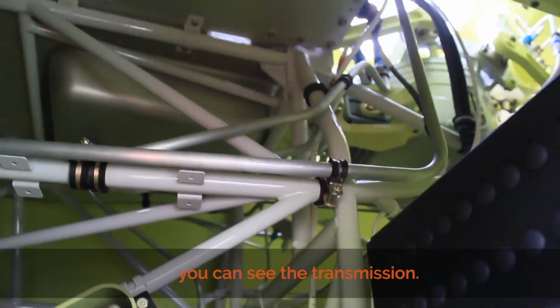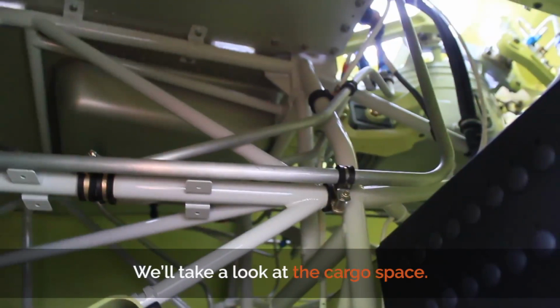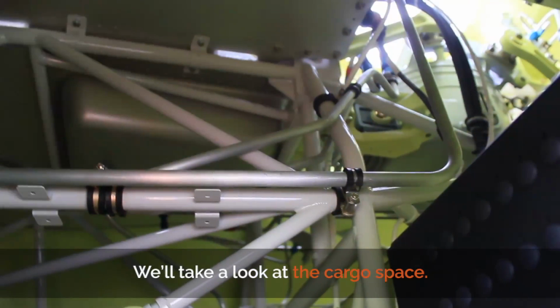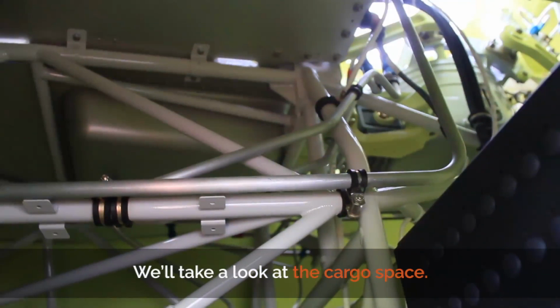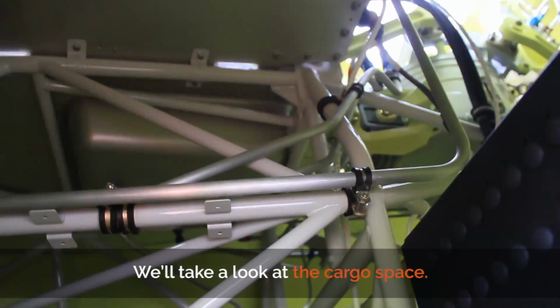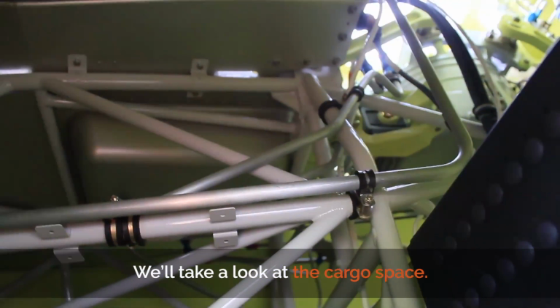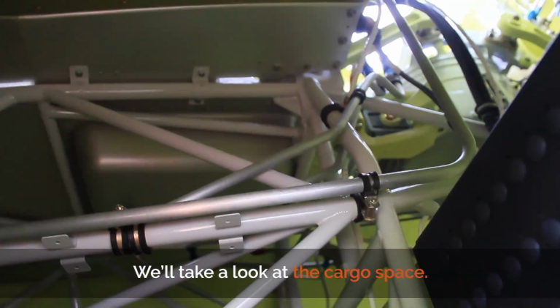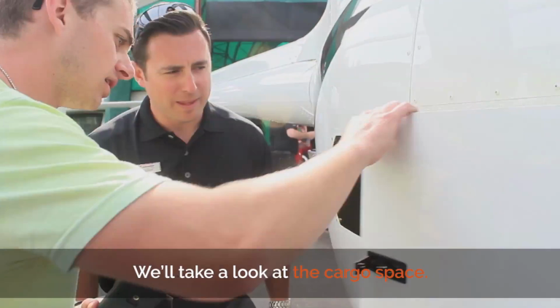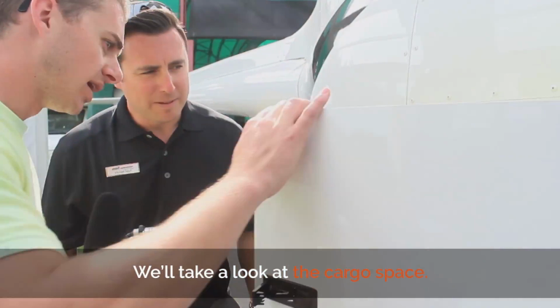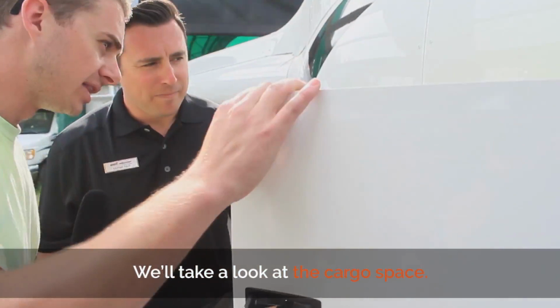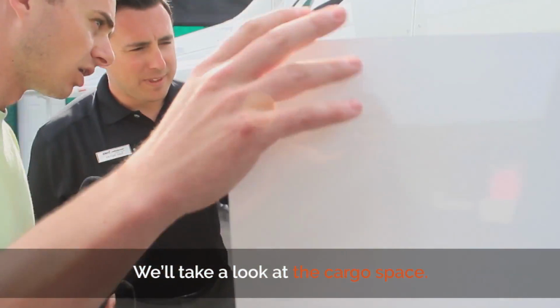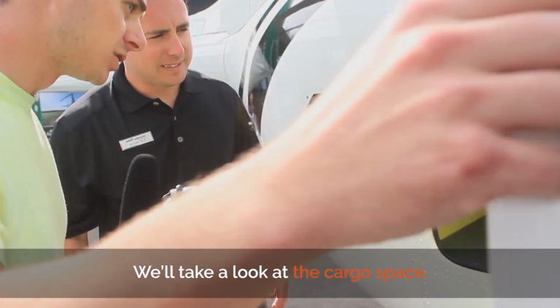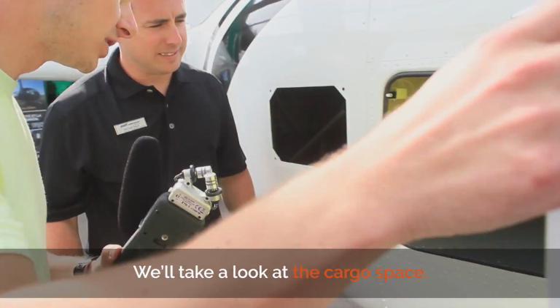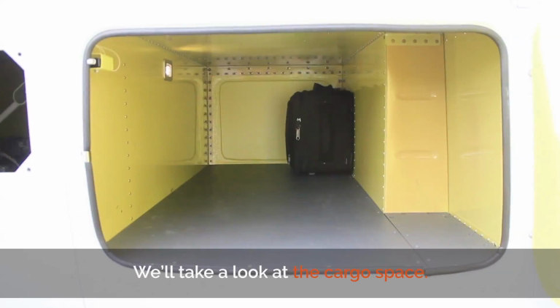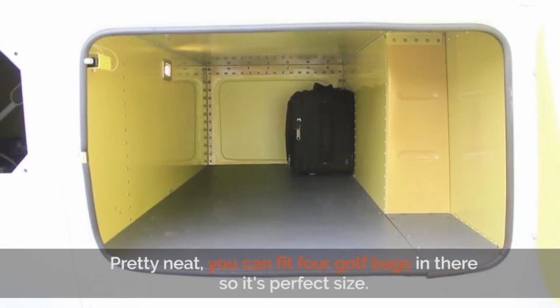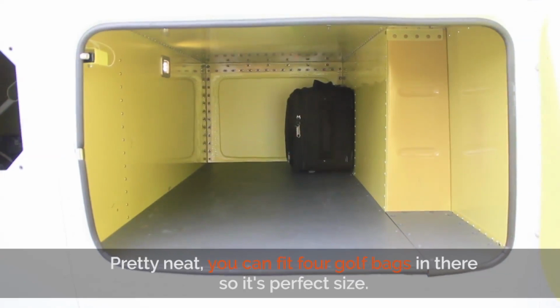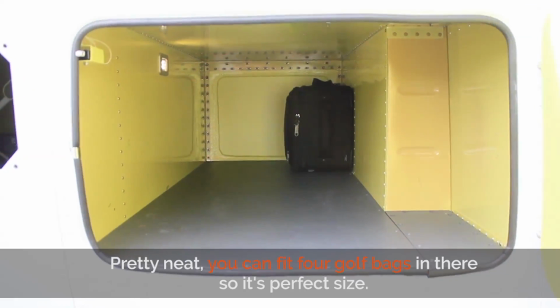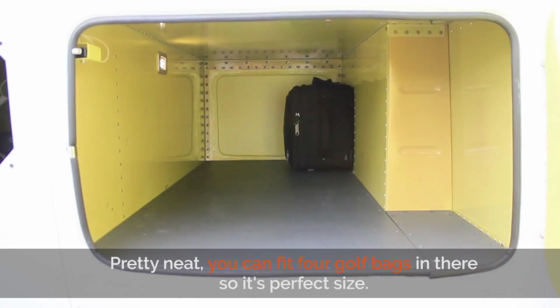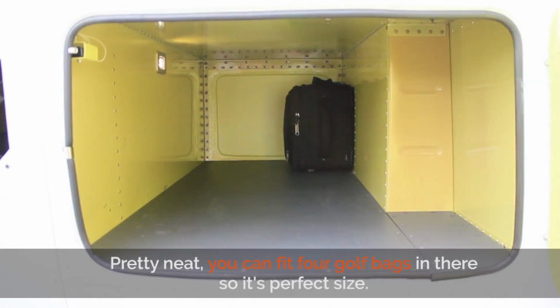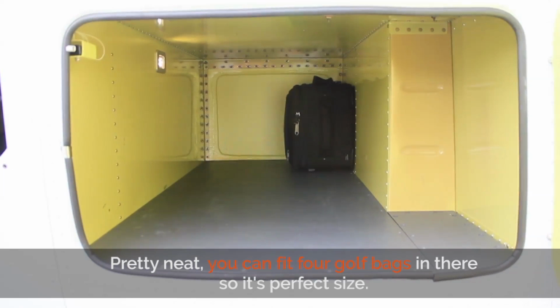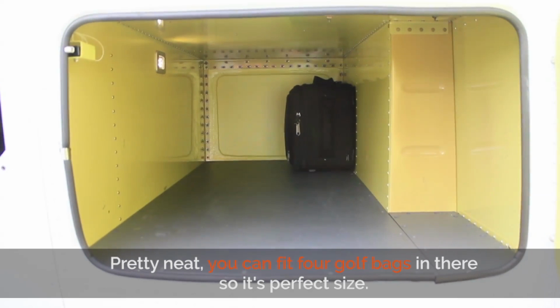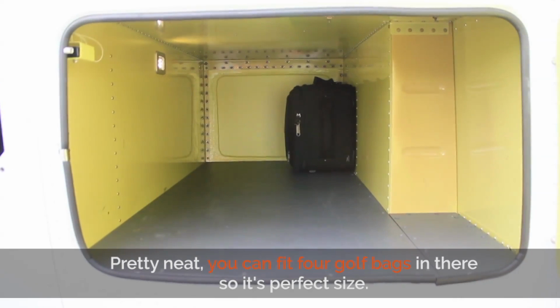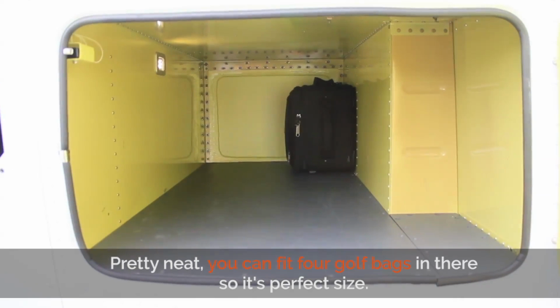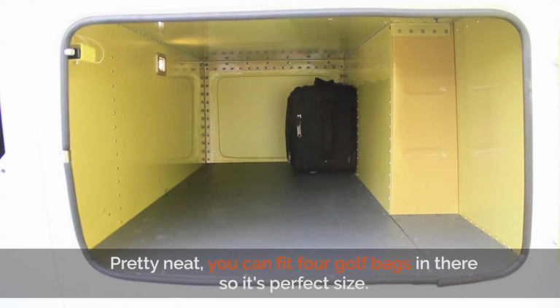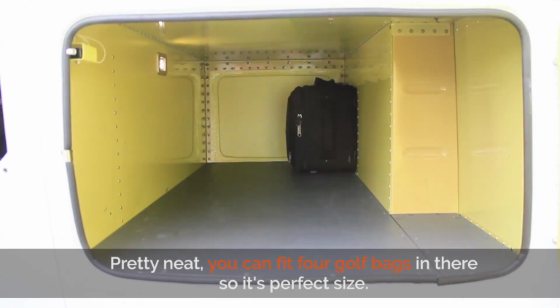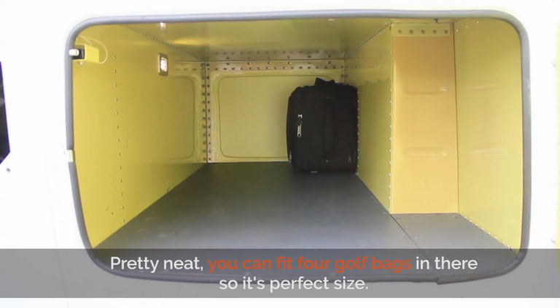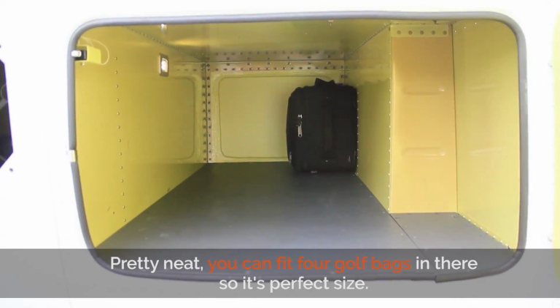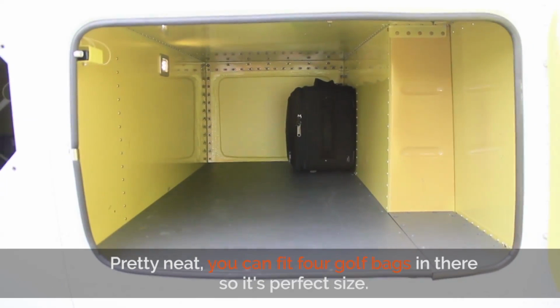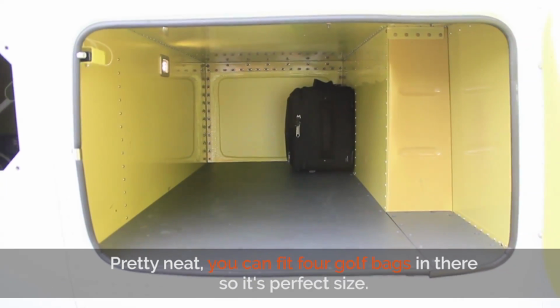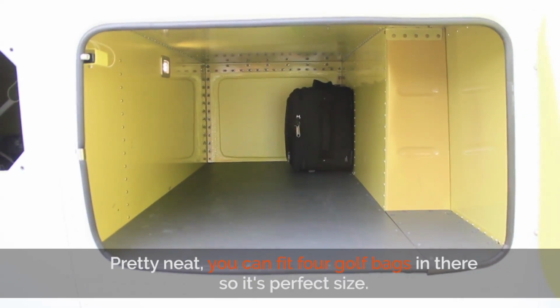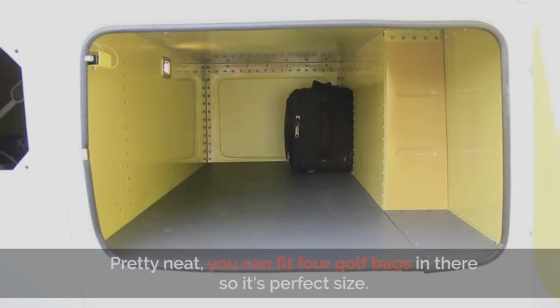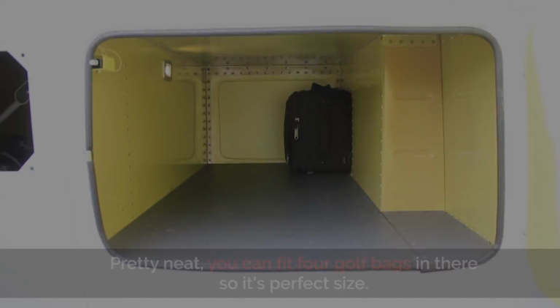We'll take a look at the cargo space. Very neat — you can fit four golf bags in there, so it's a perfect size.